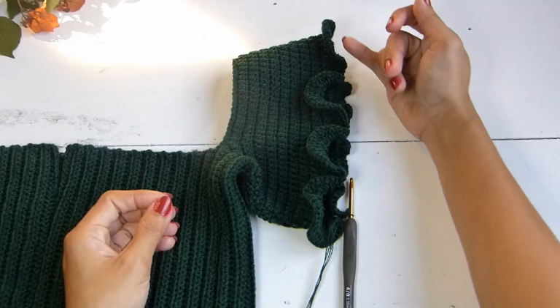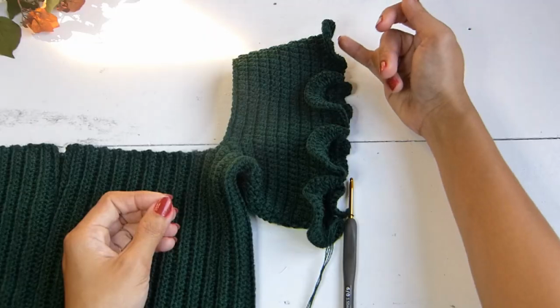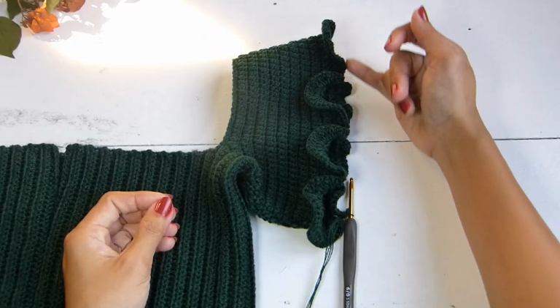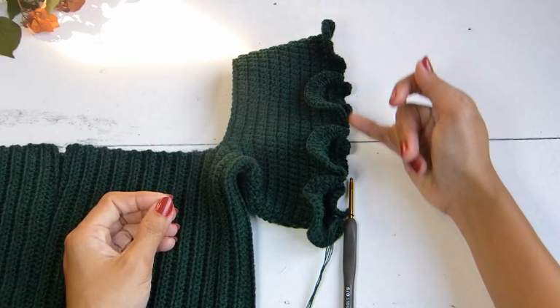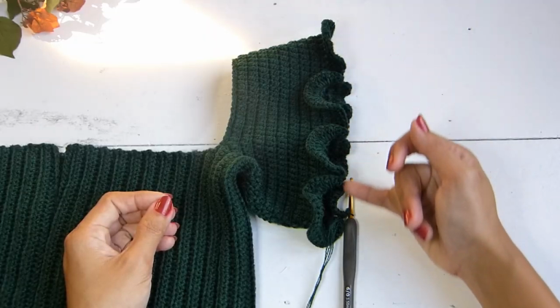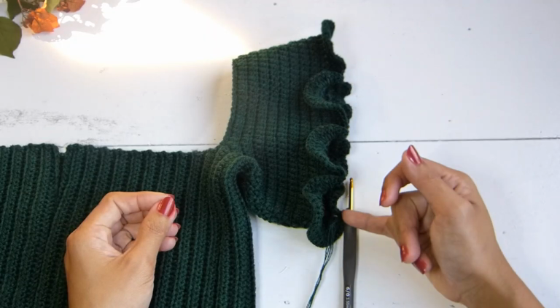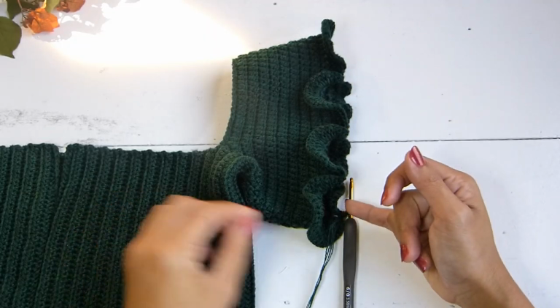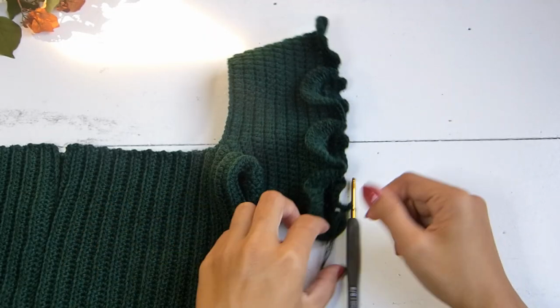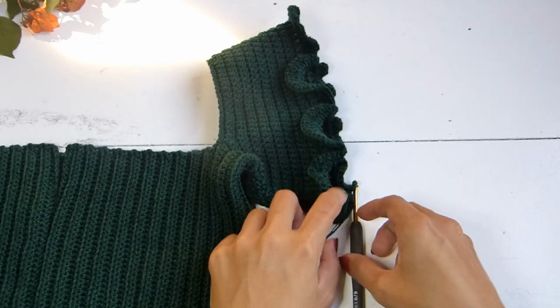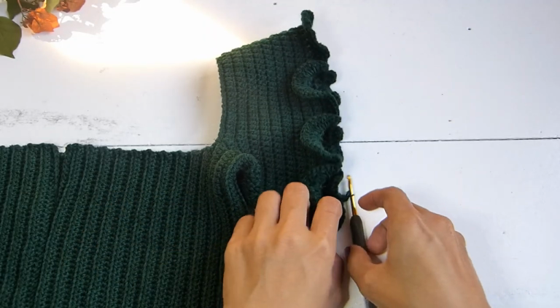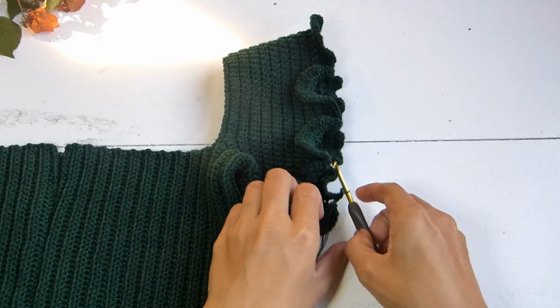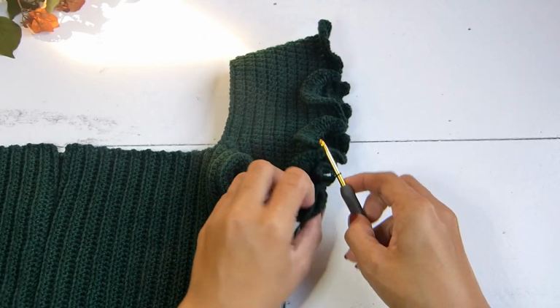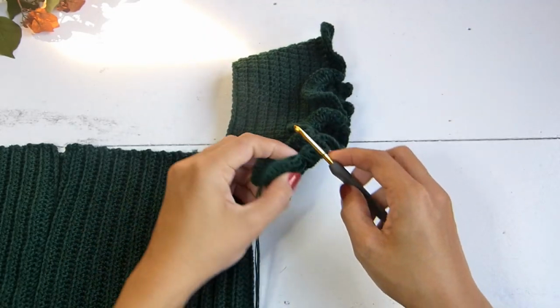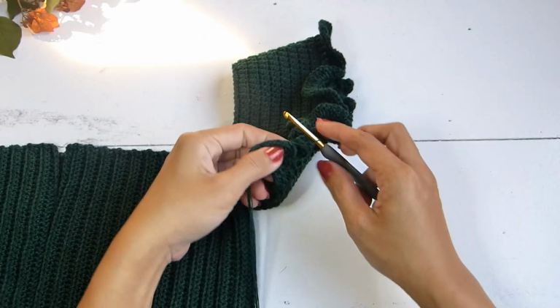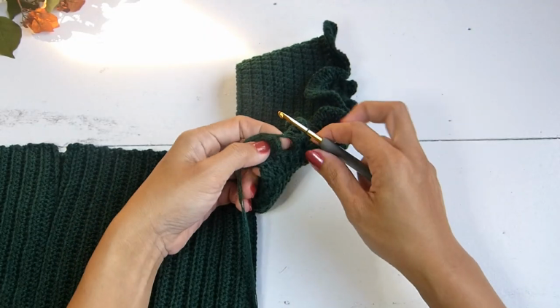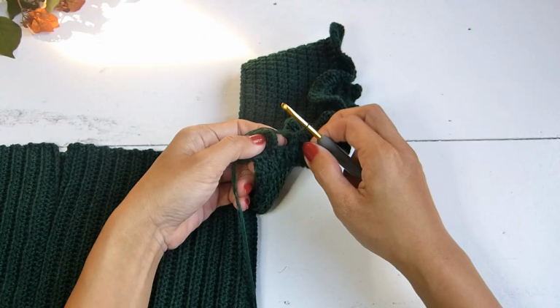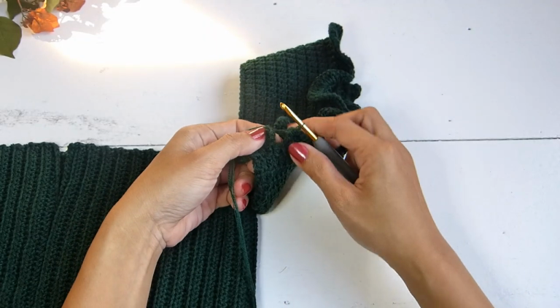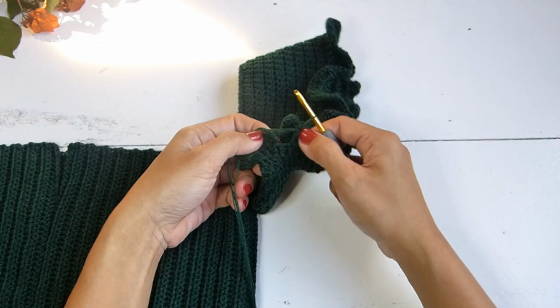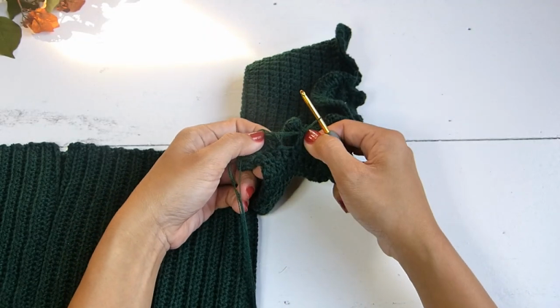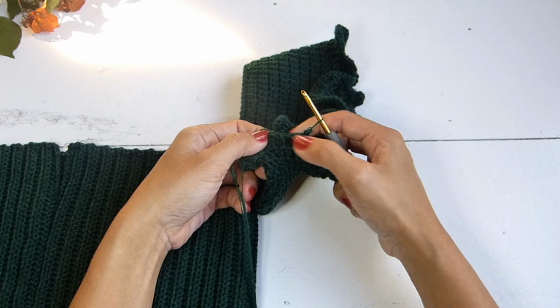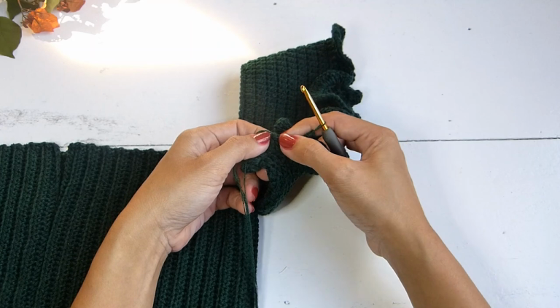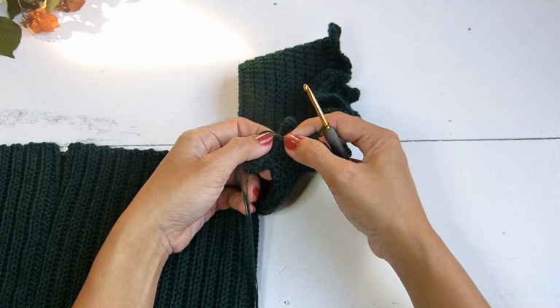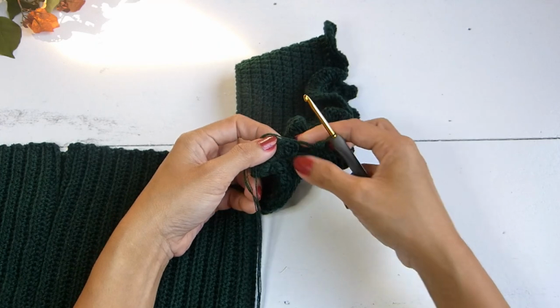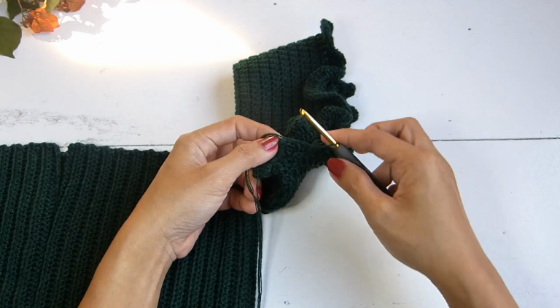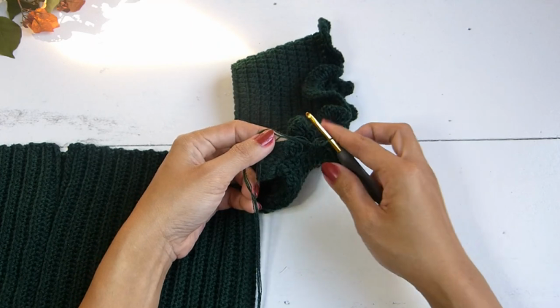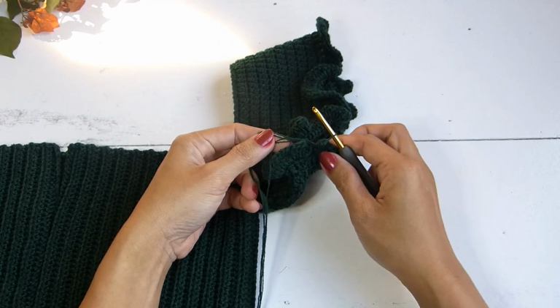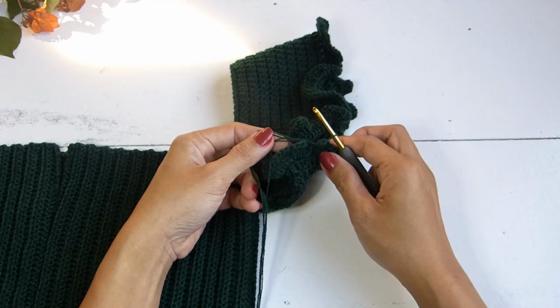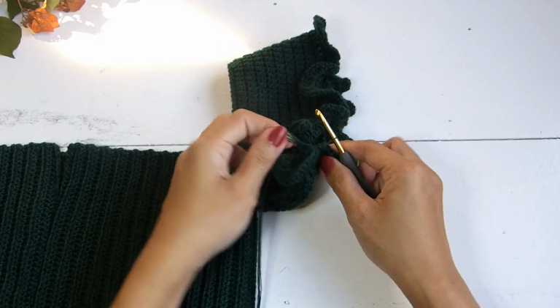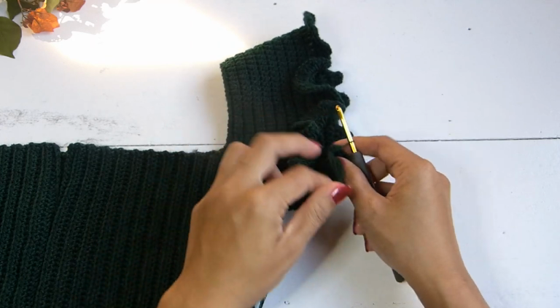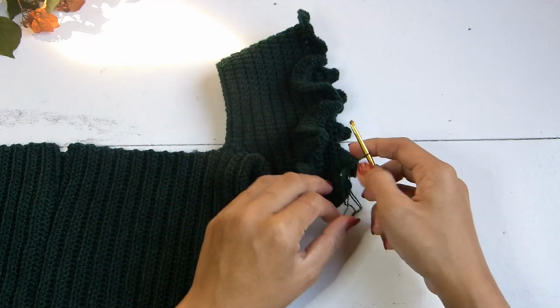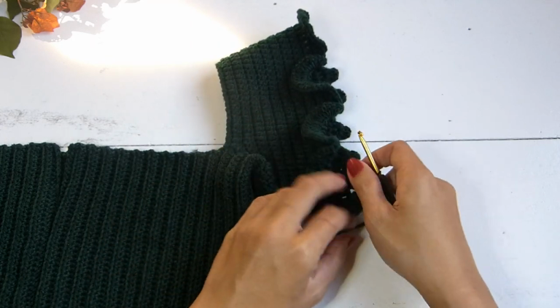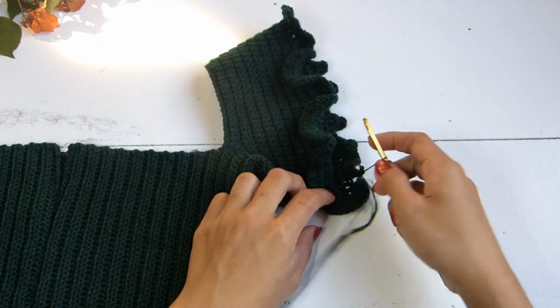At the end of the round, slip stitch in the third chain of the beginning chain three, then fasten off and cut the yarn.